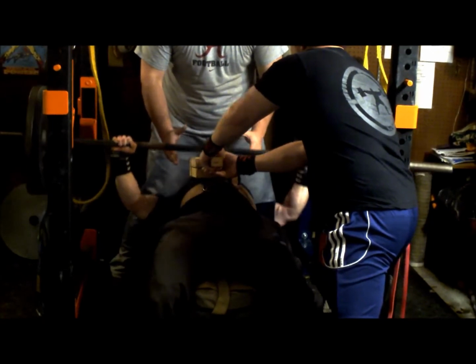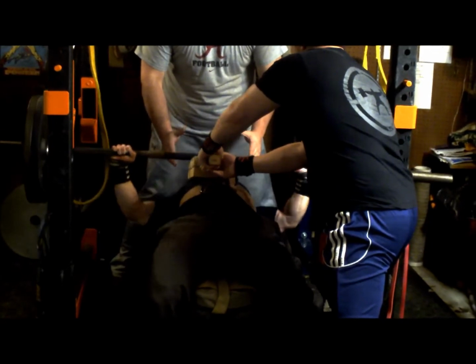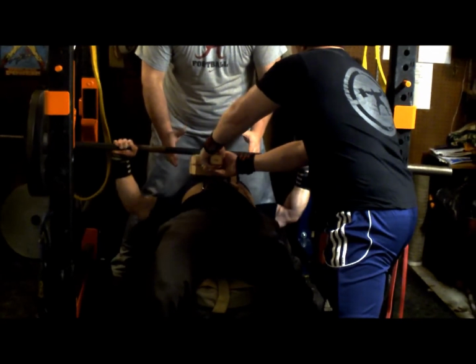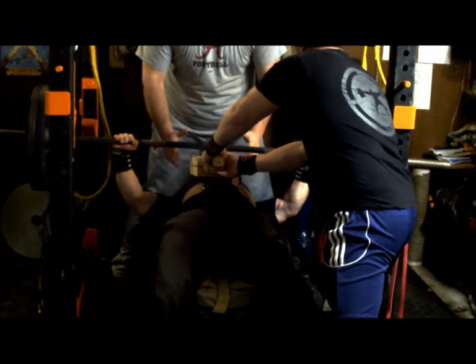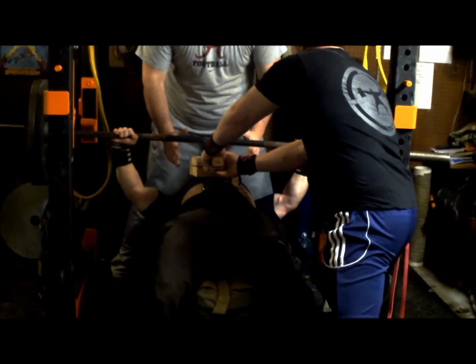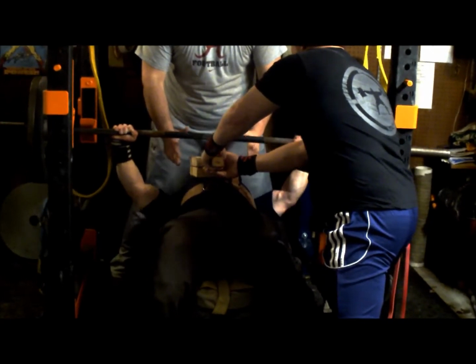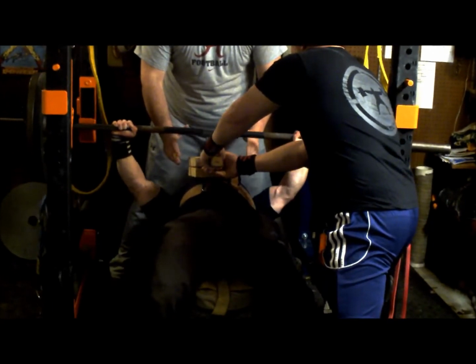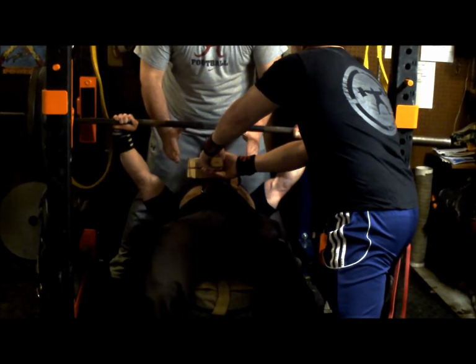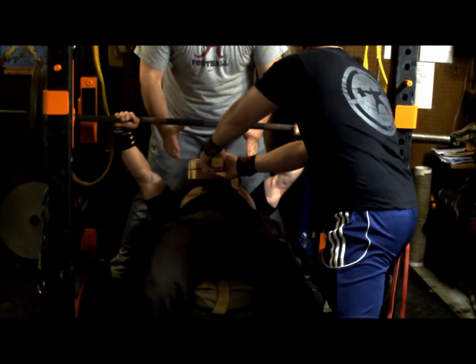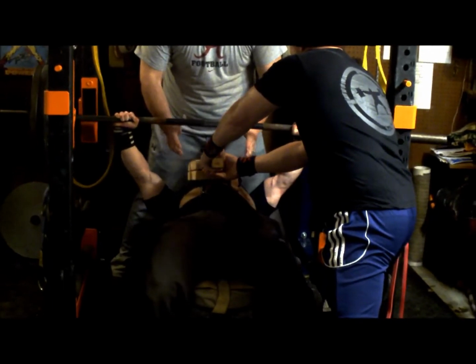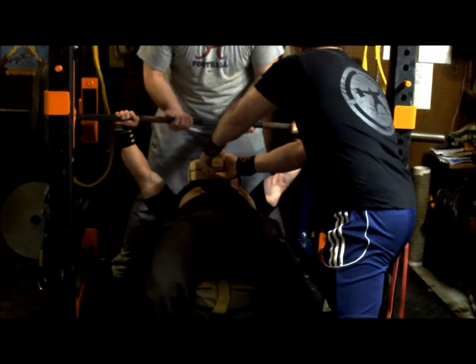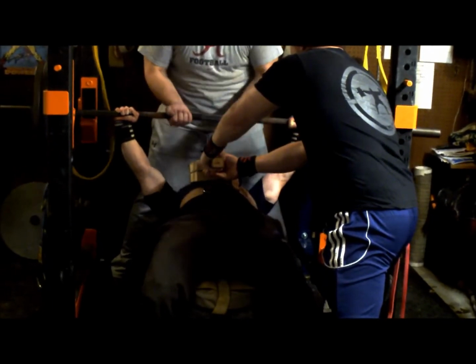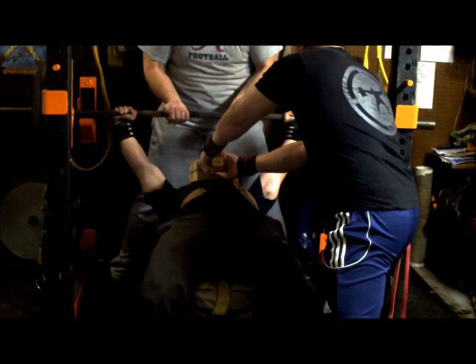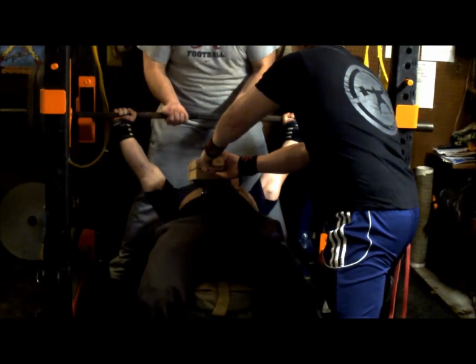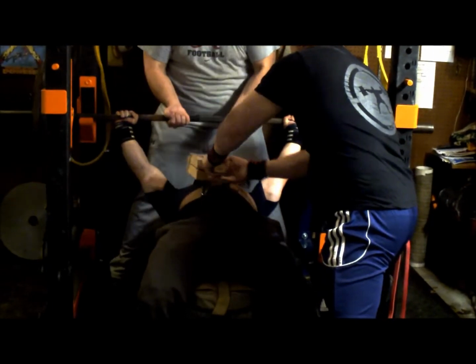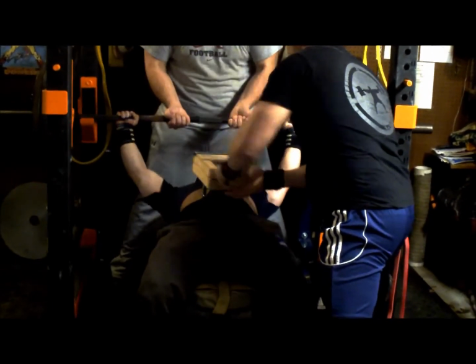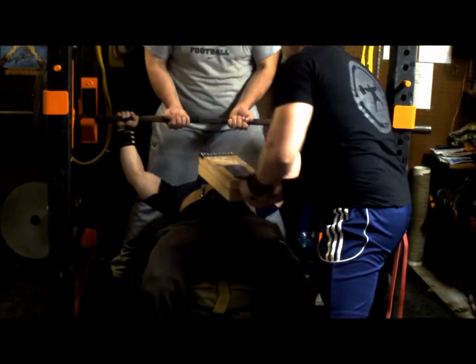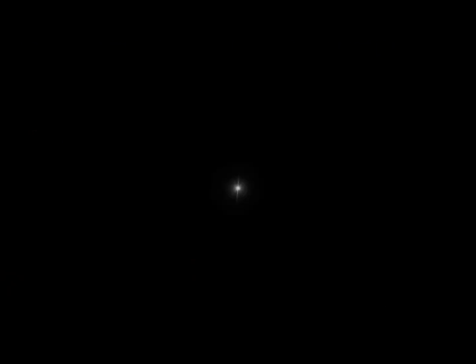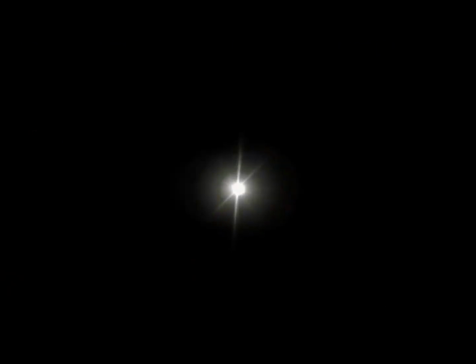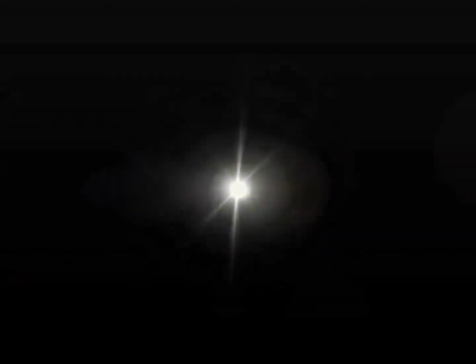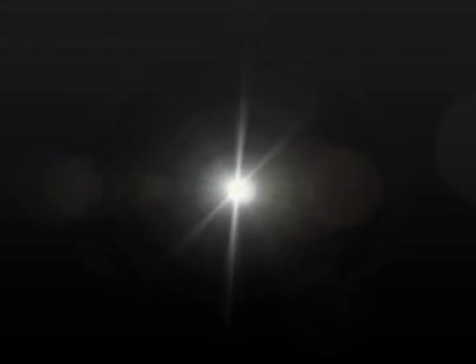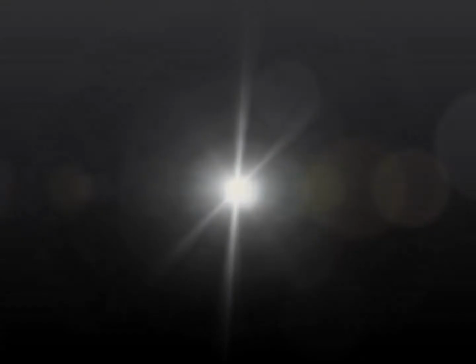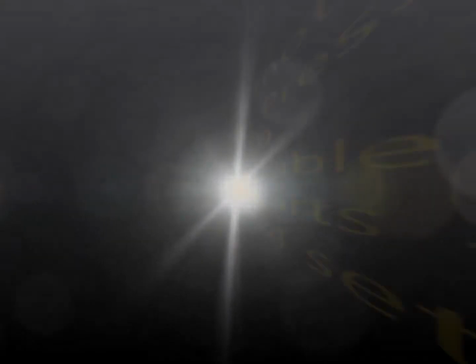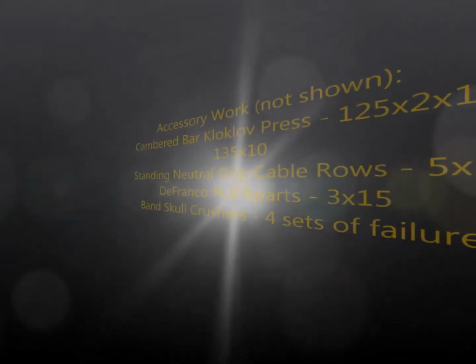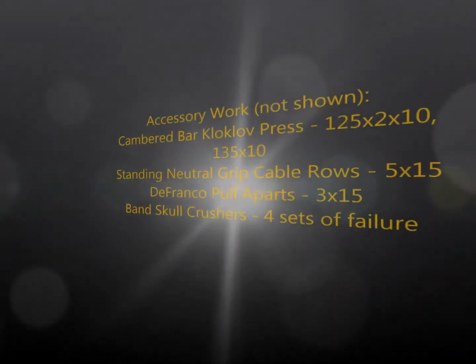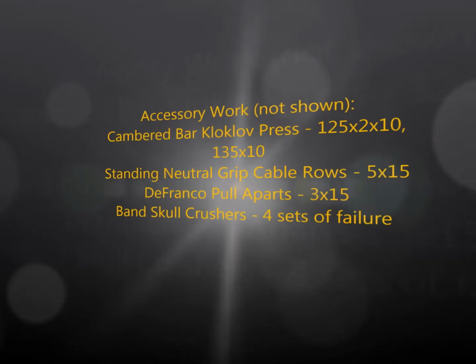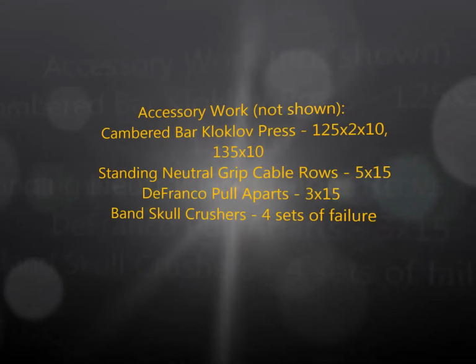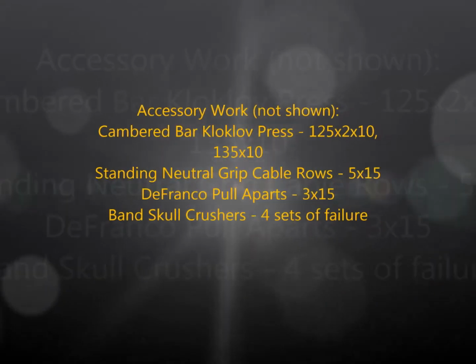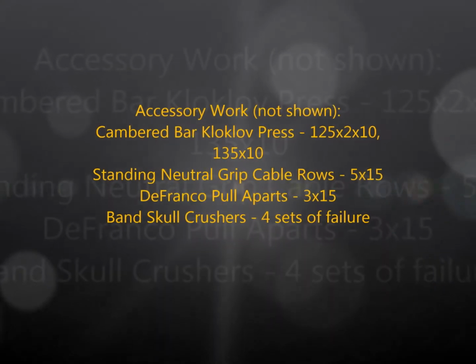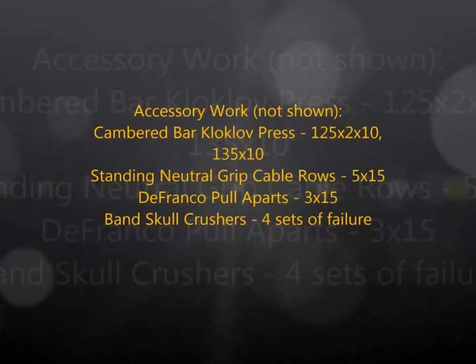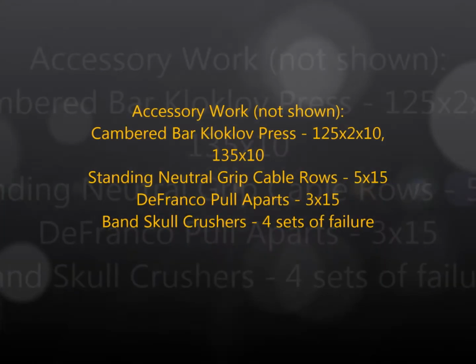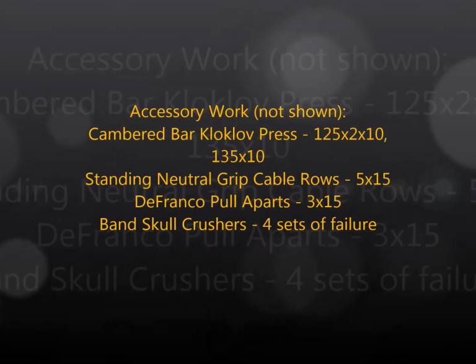That's all I've got. Thanks for checking in, and as always keep my training logs on EliteFTS.com. Take care.